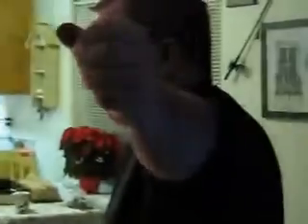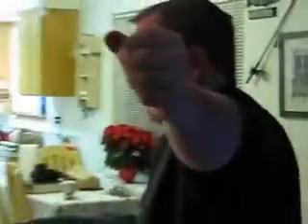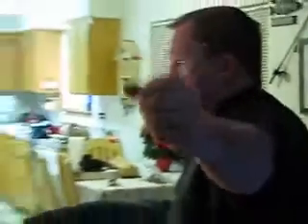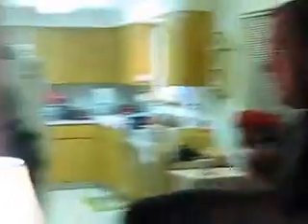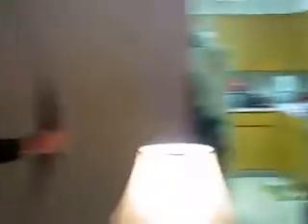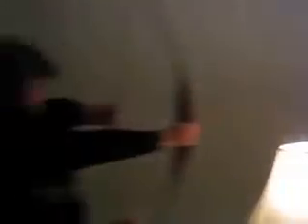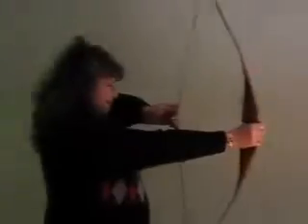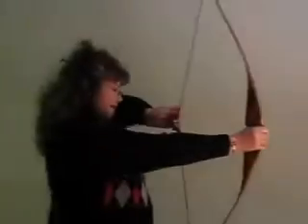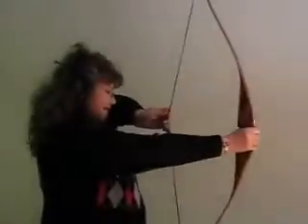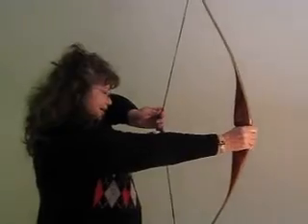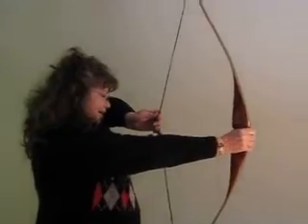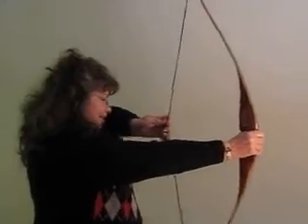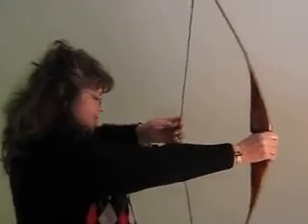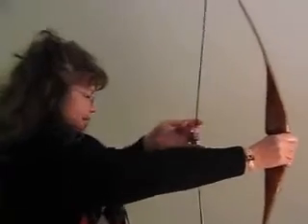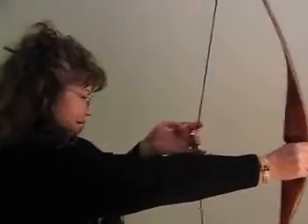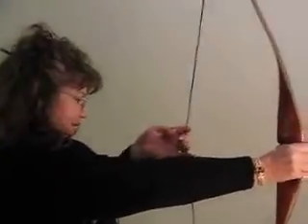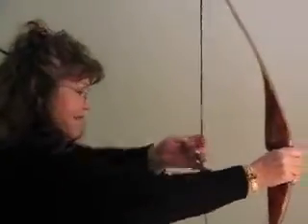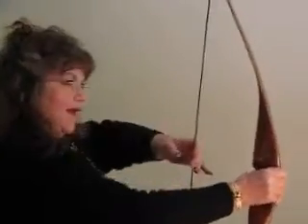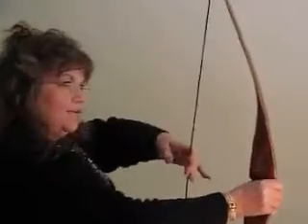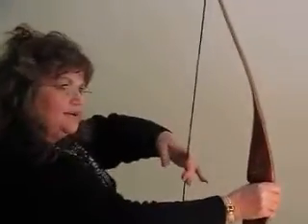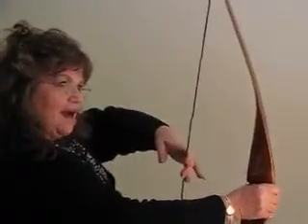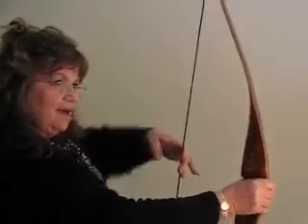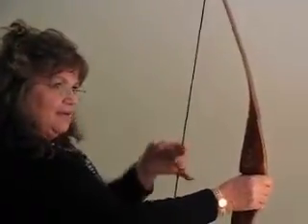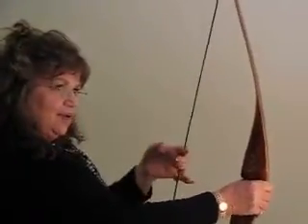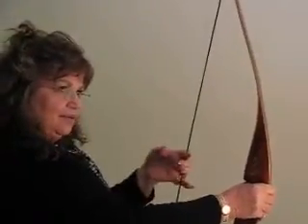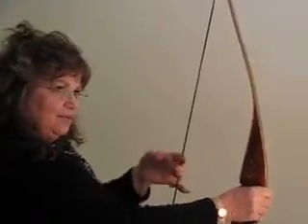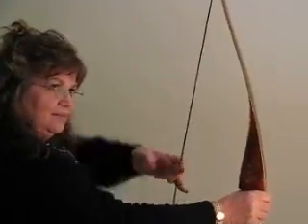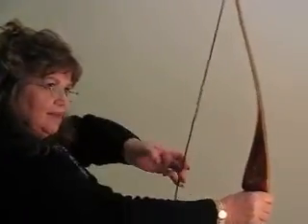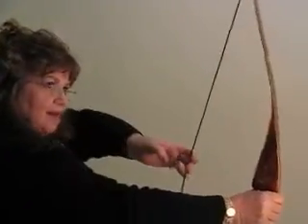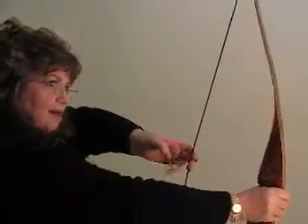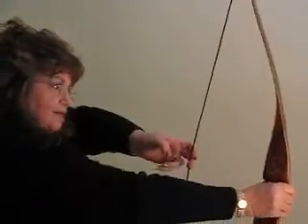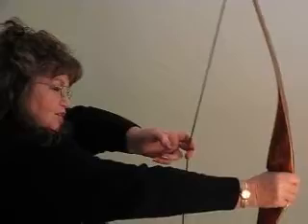Oh, you are kidding me. Elbows out, elbow down. Down. Straight.